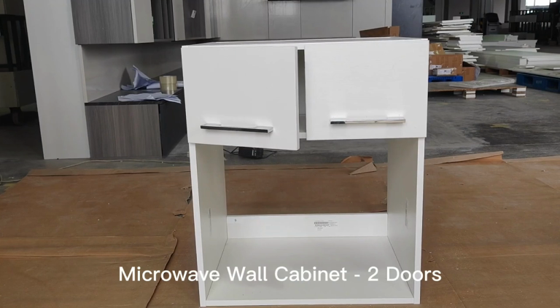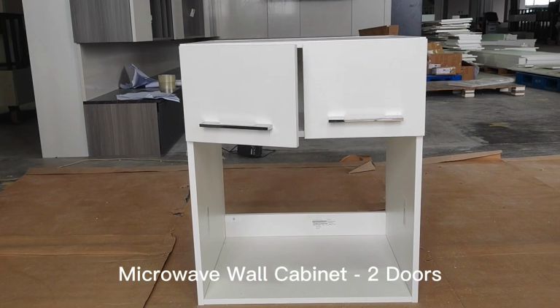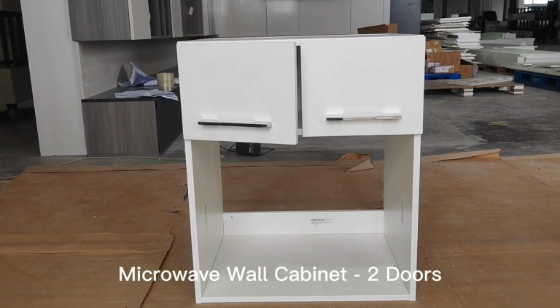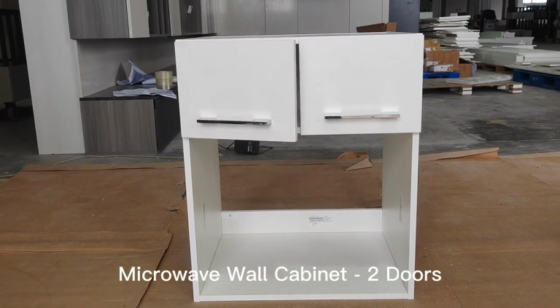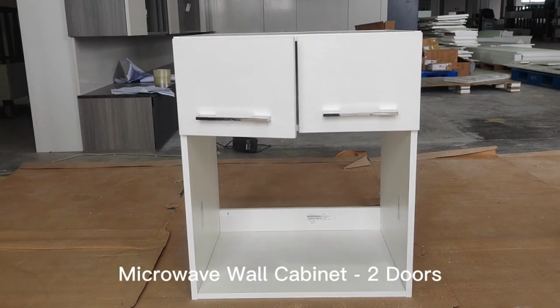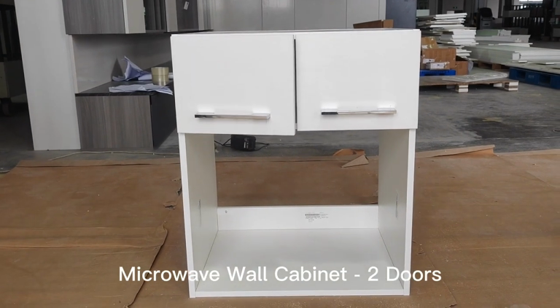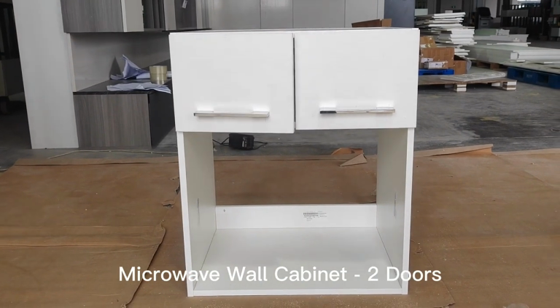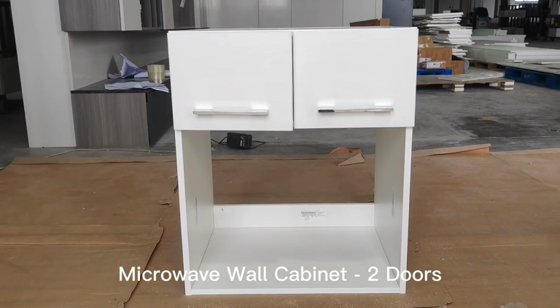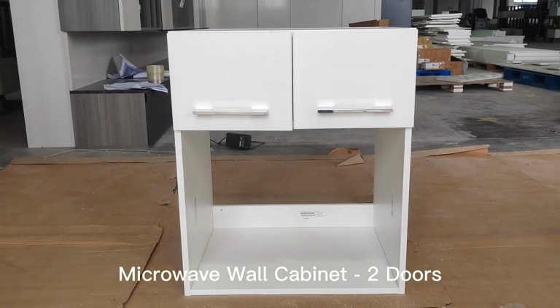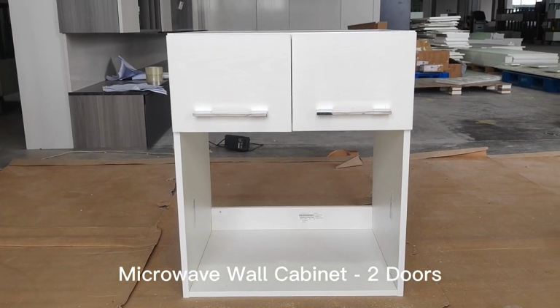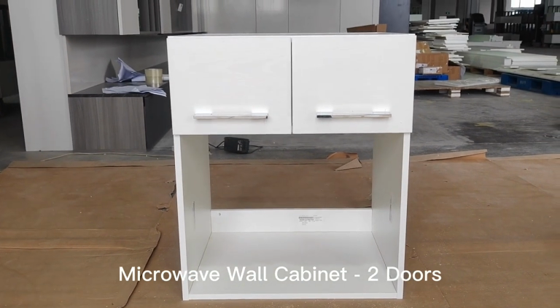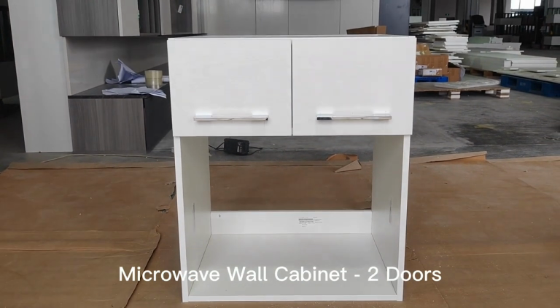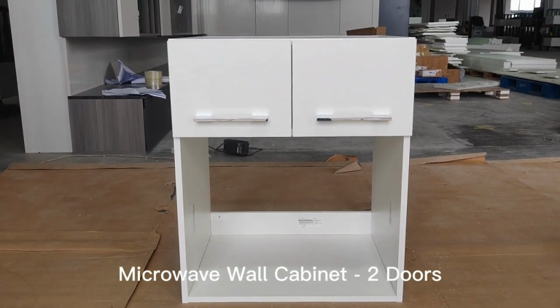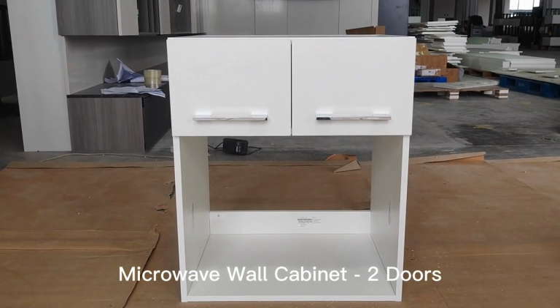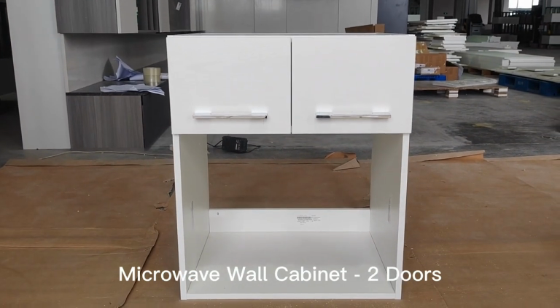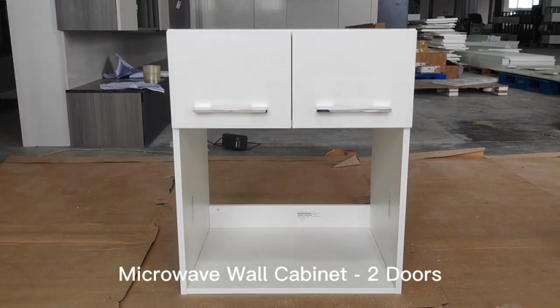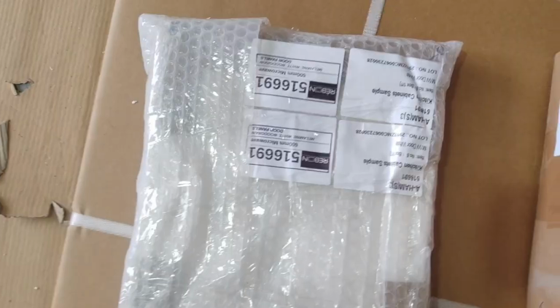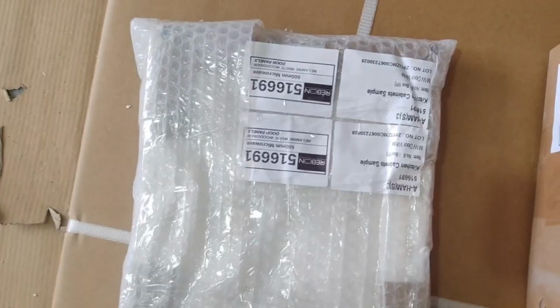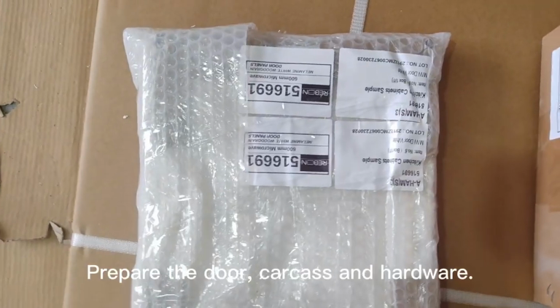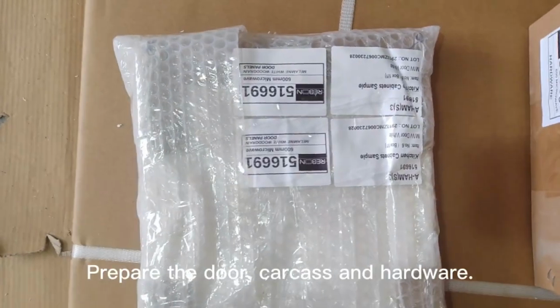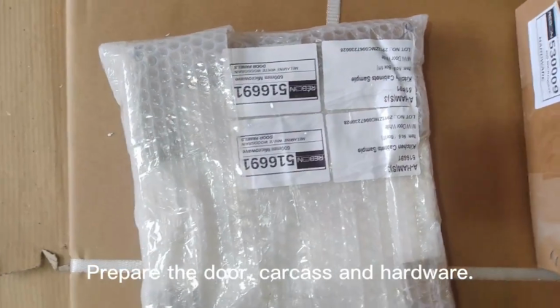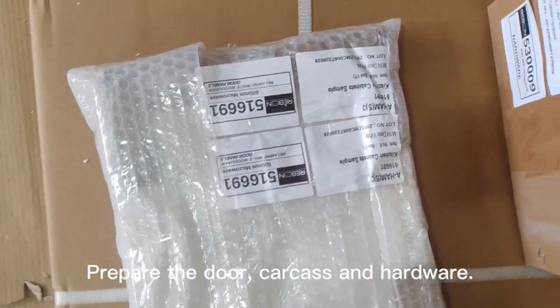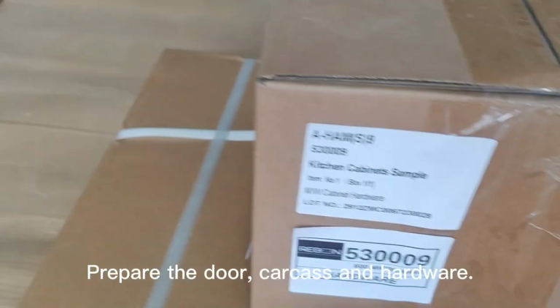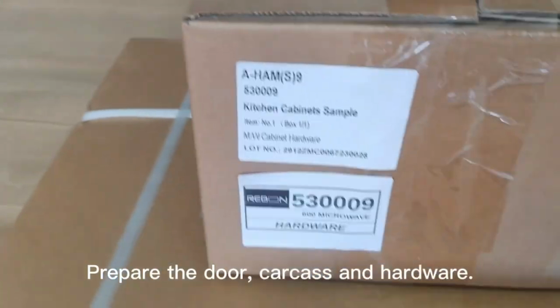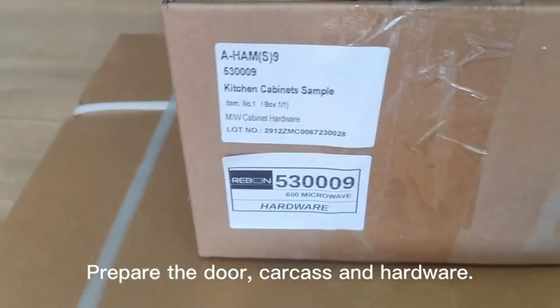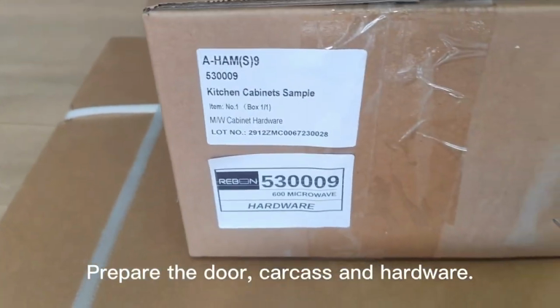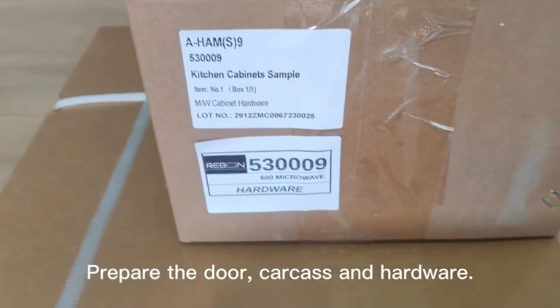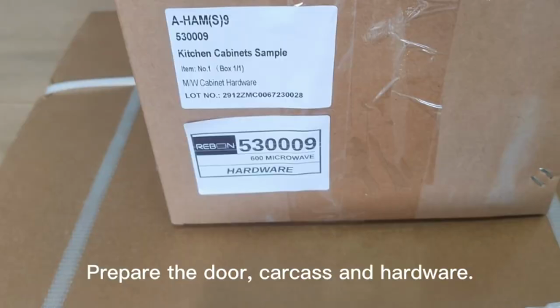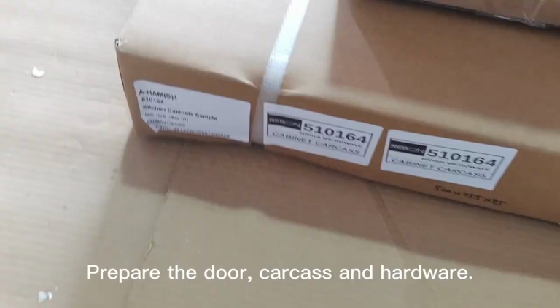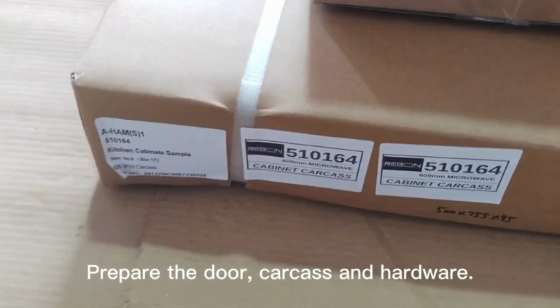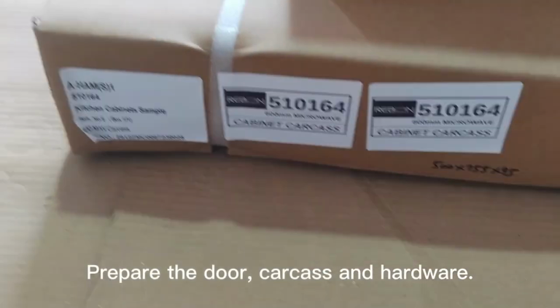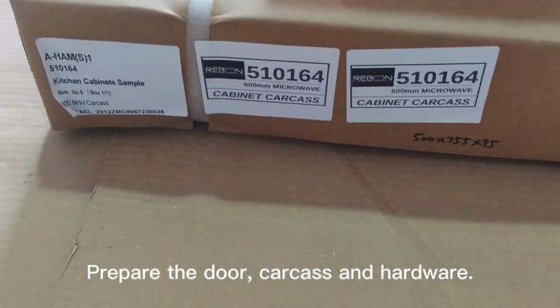Microwave wall cabinet, two doors. Prepare the door, carcass and hardware.